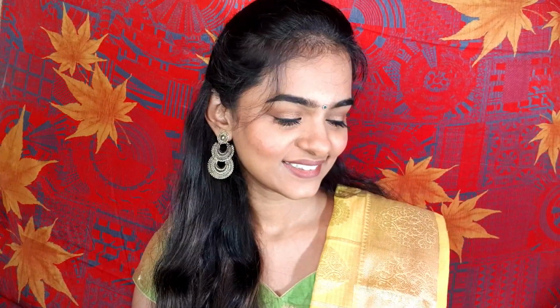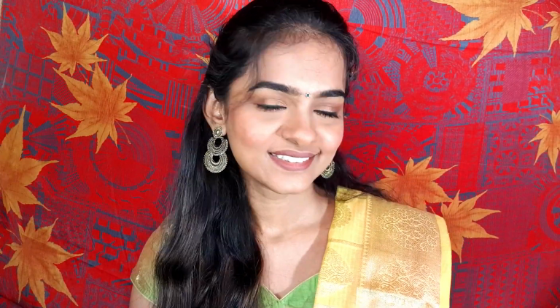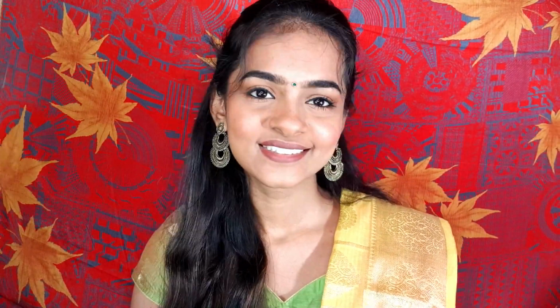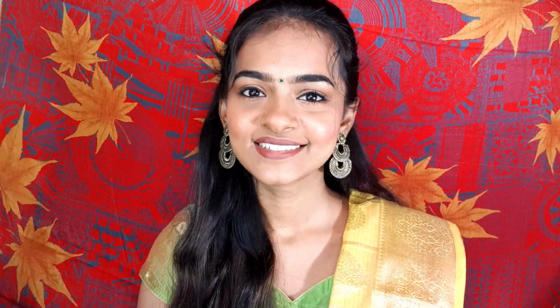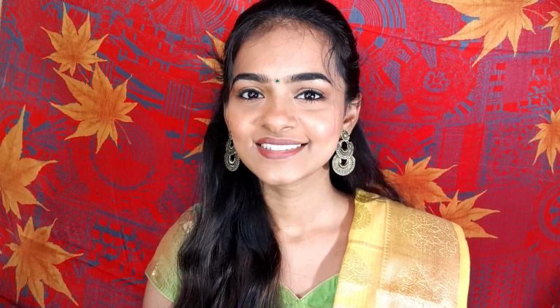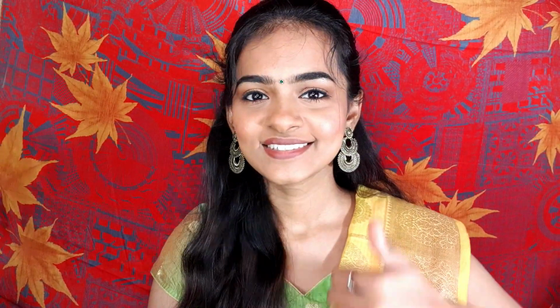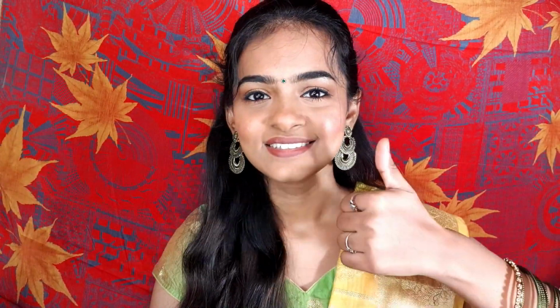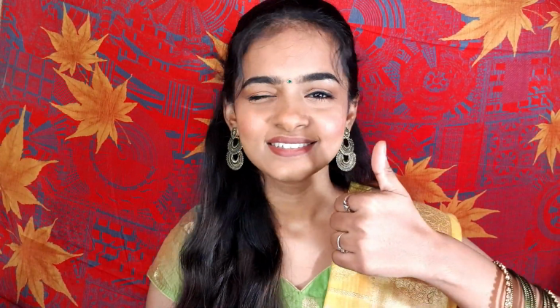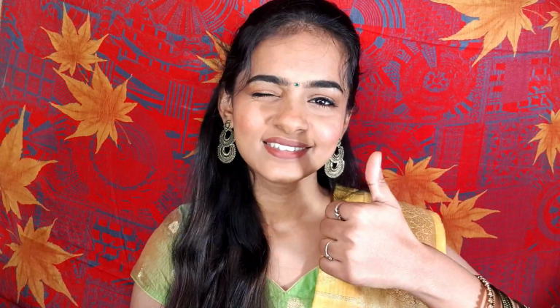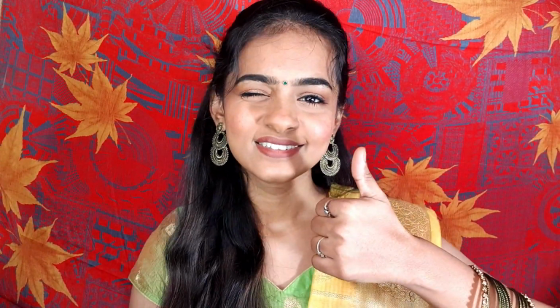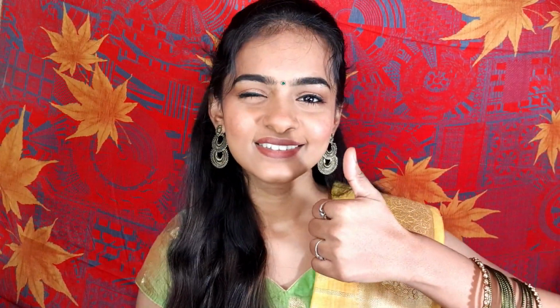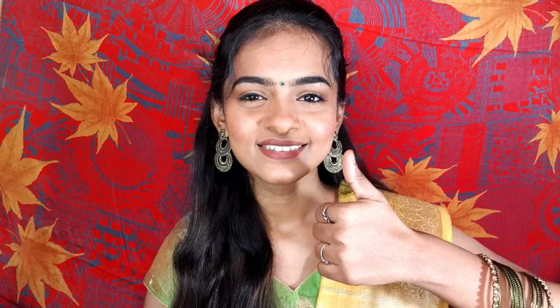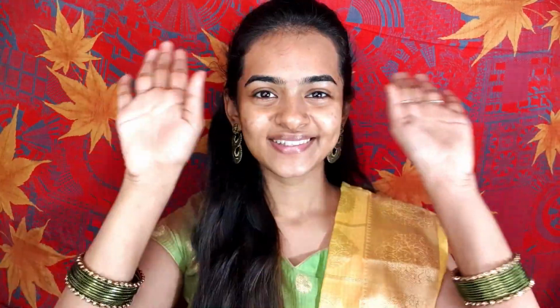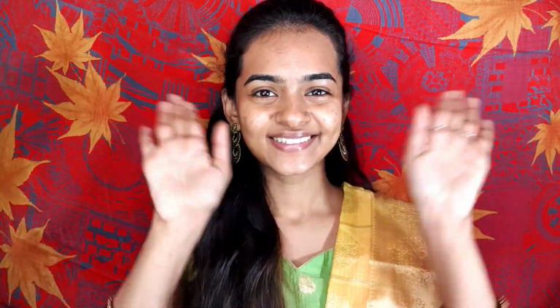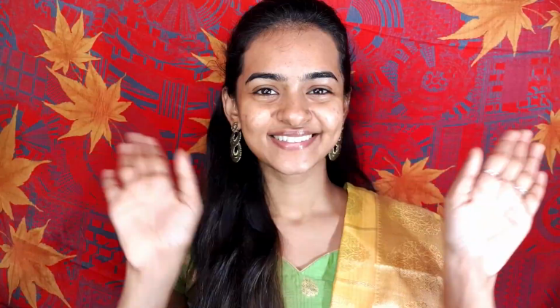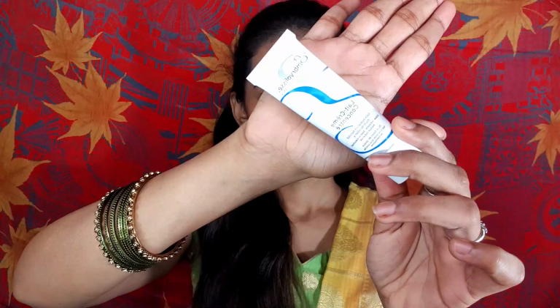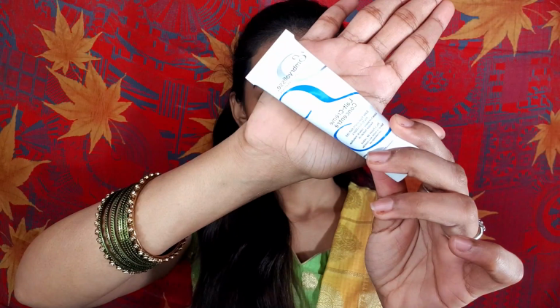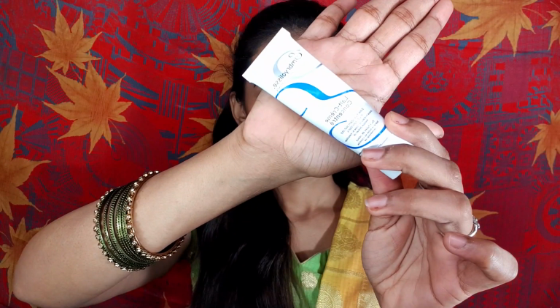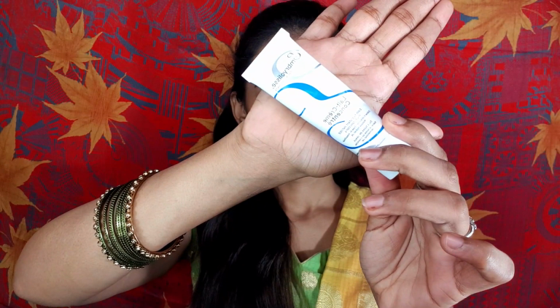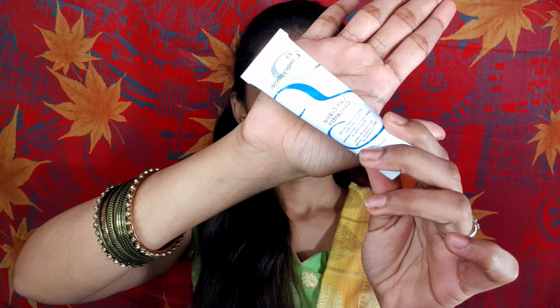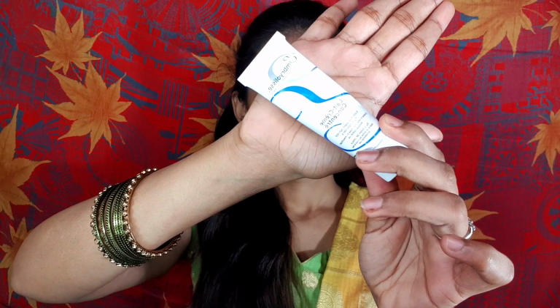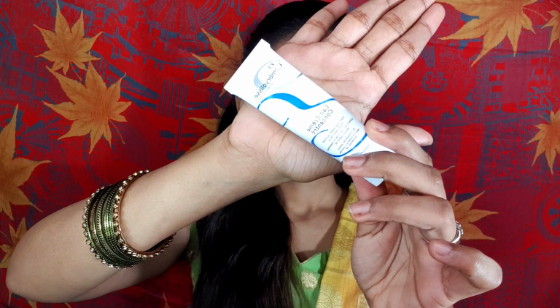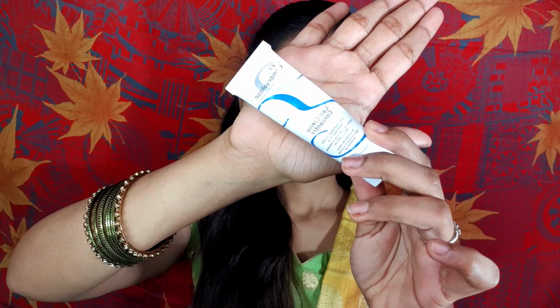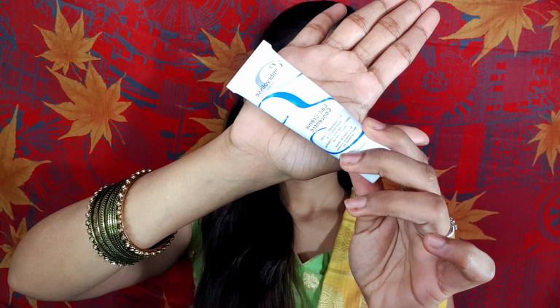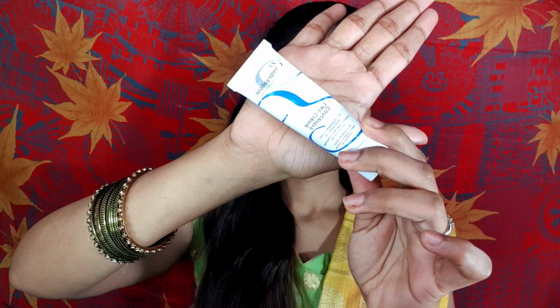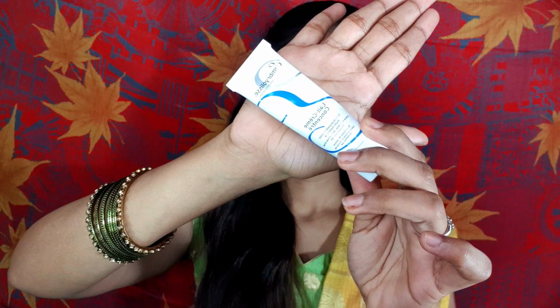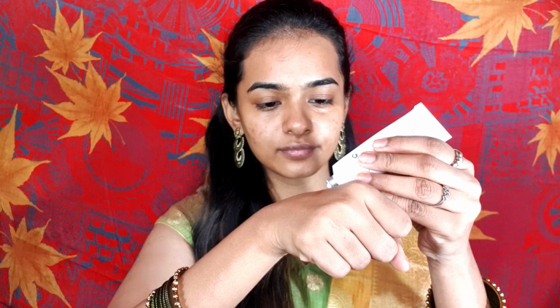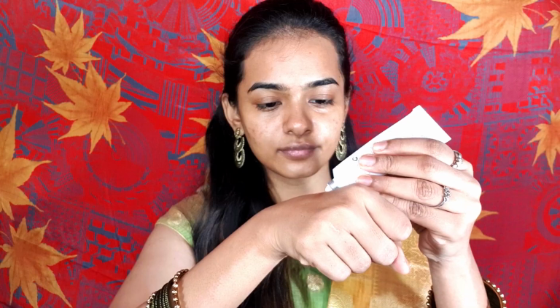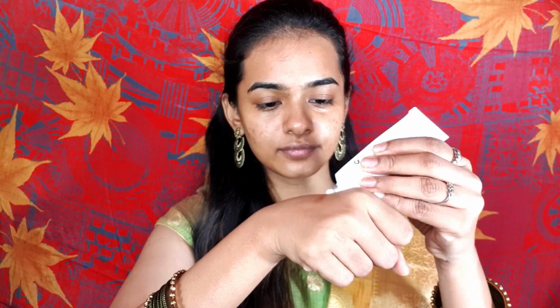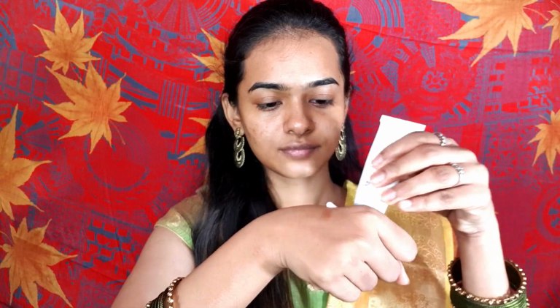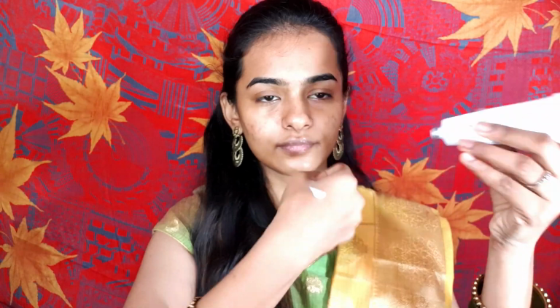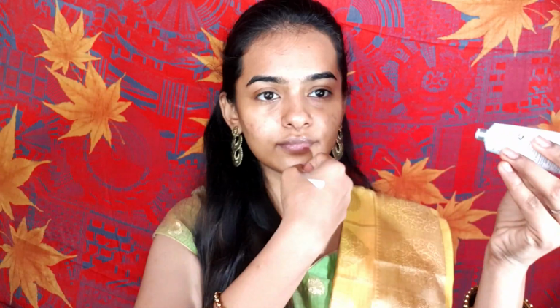Subscribe to our channel and stay tuned for our videos. First, I will start with the Embryoalist Moisturizer.